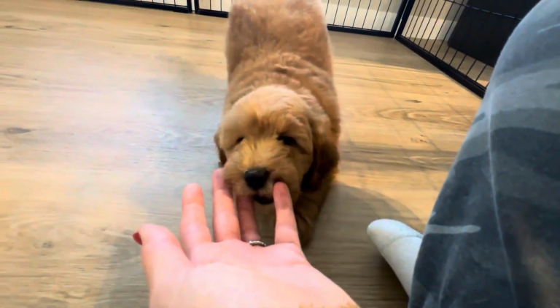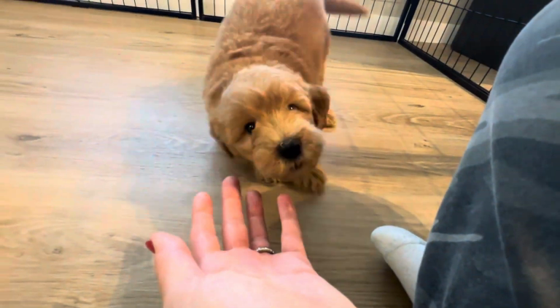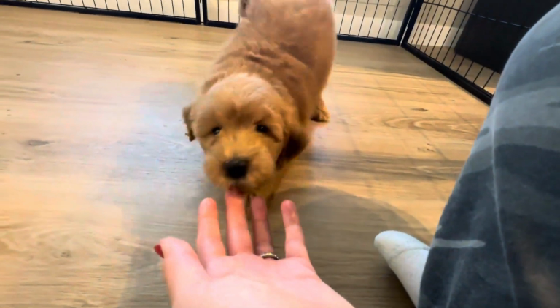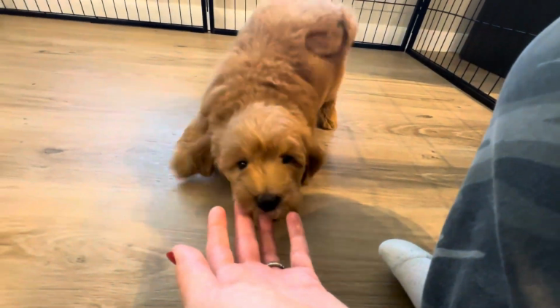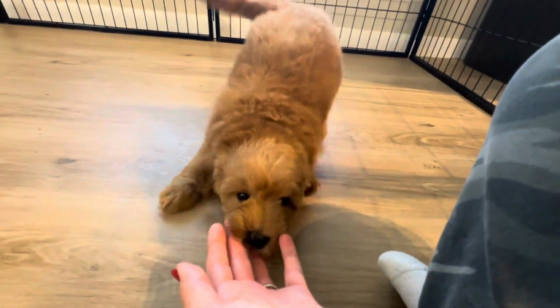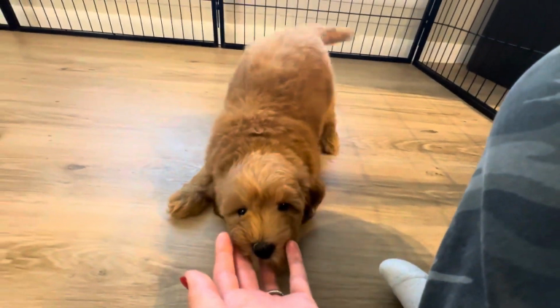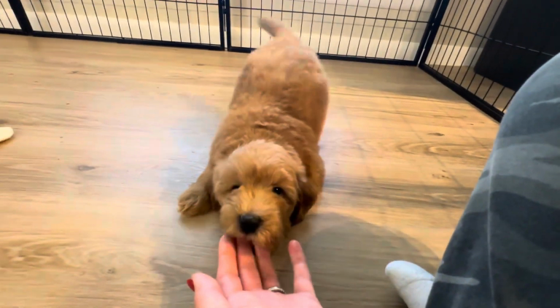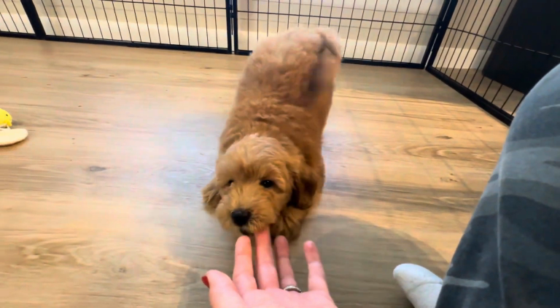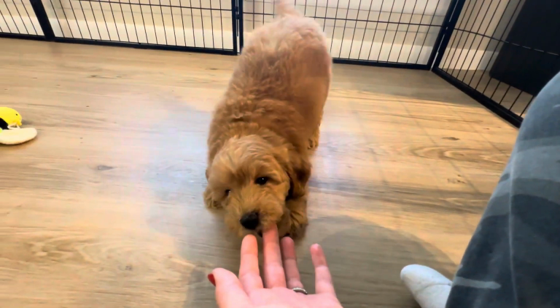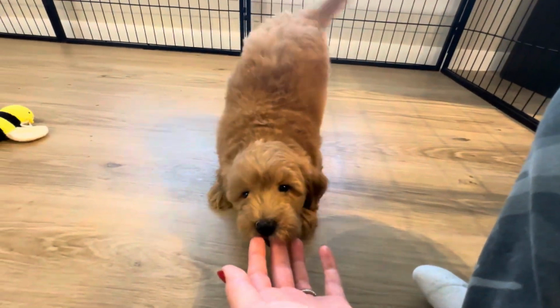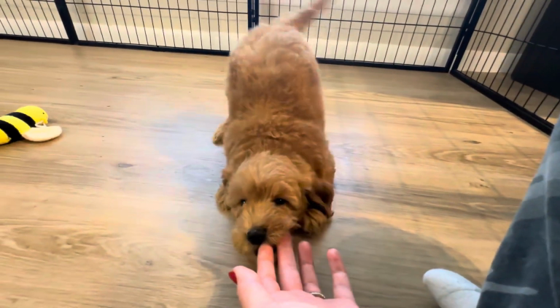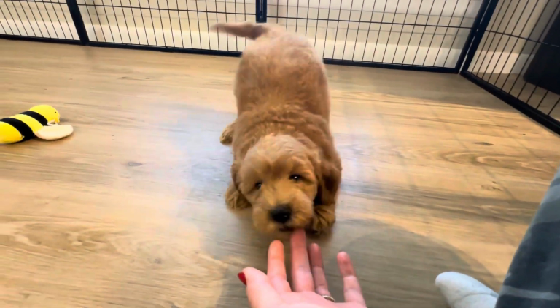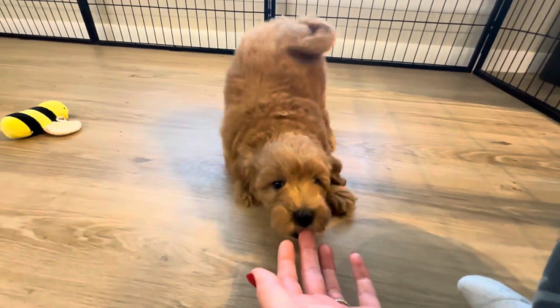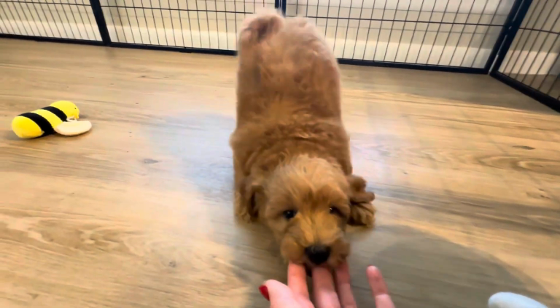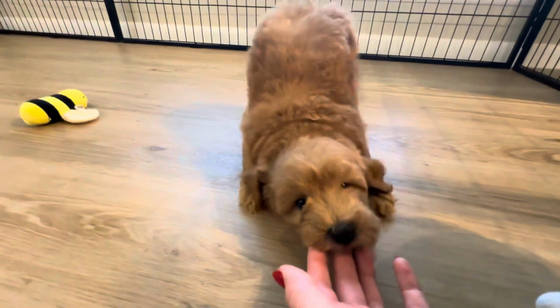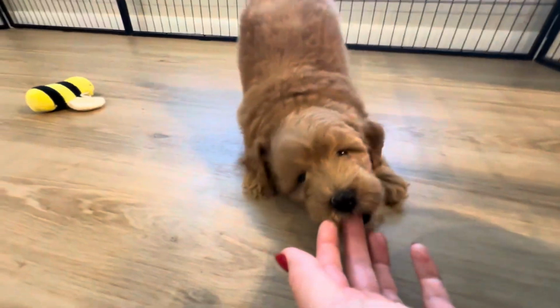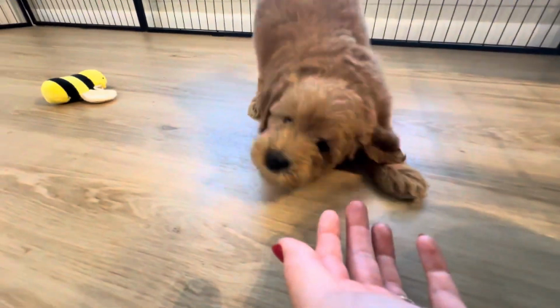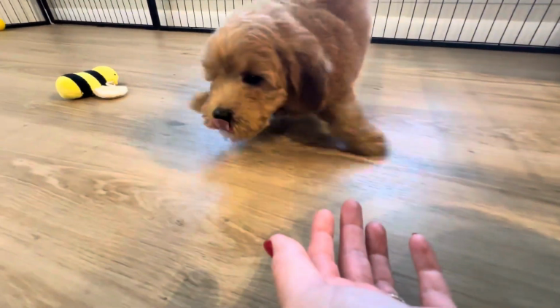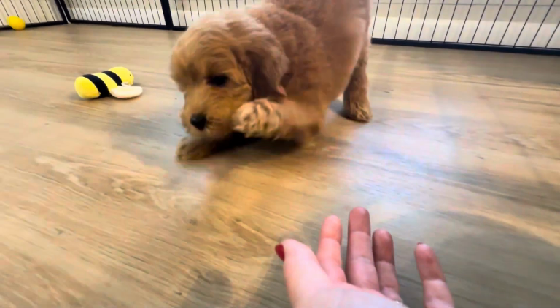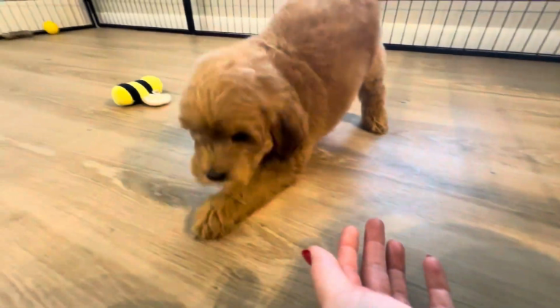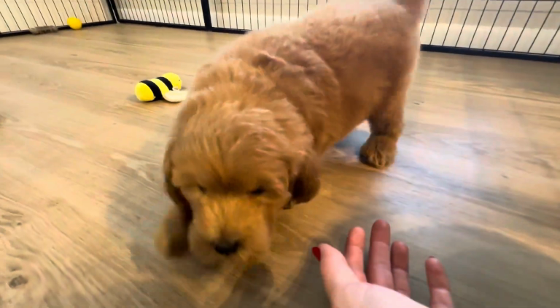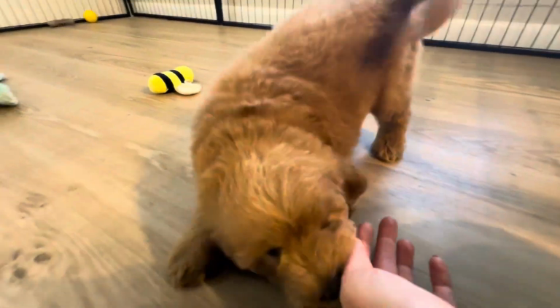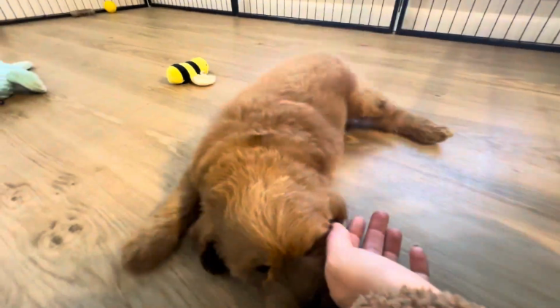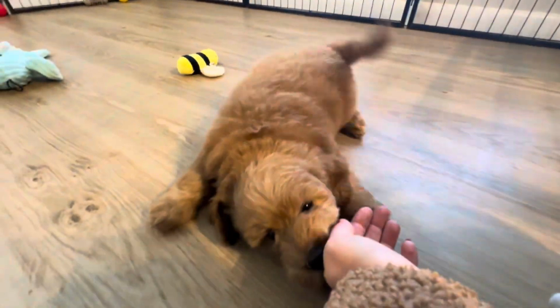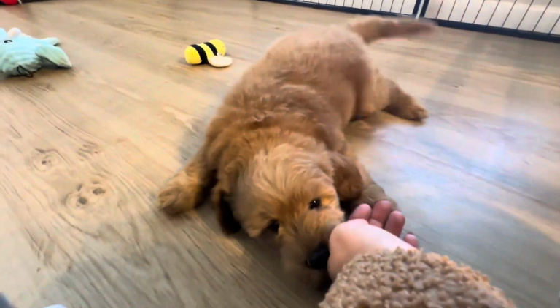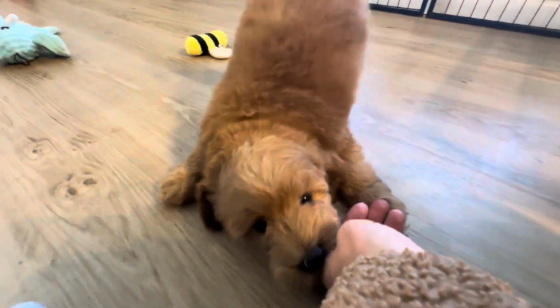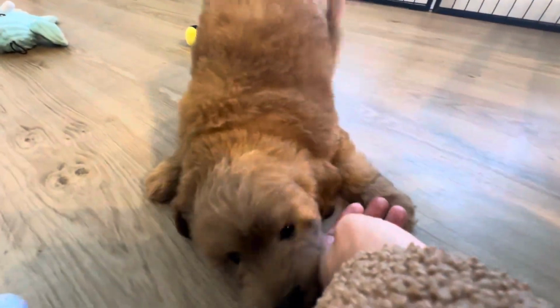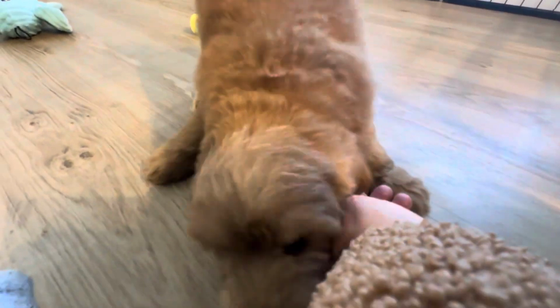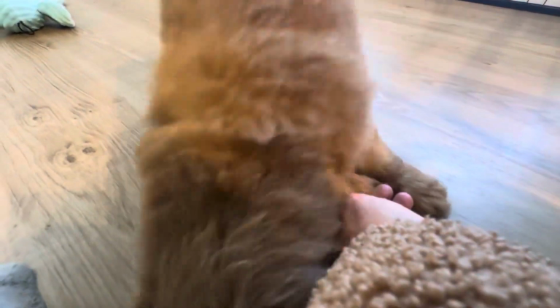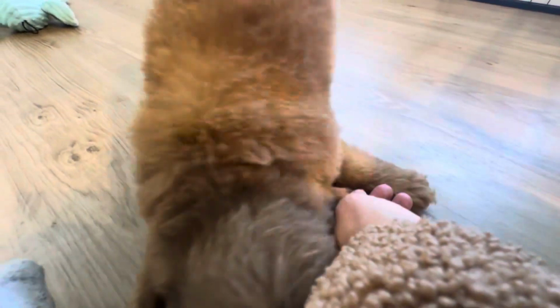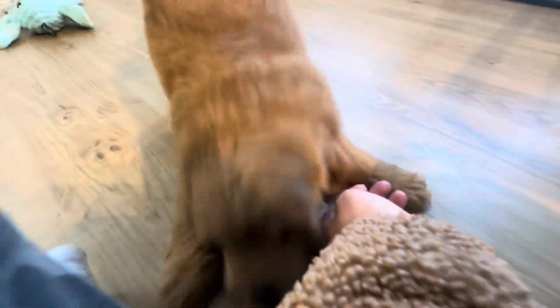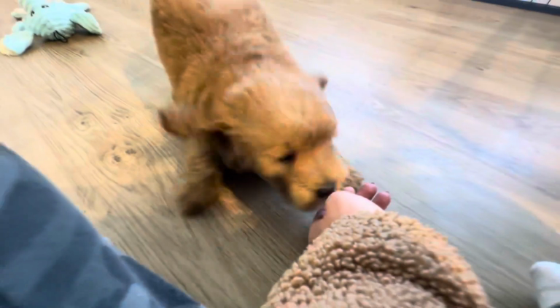That little tail is so excited. You're just so excited.